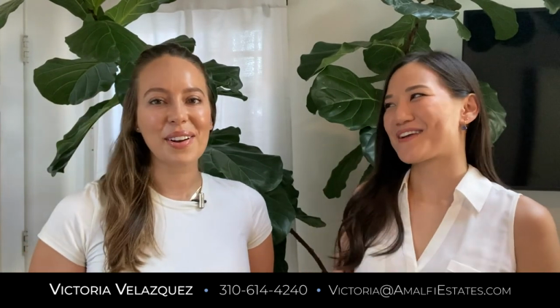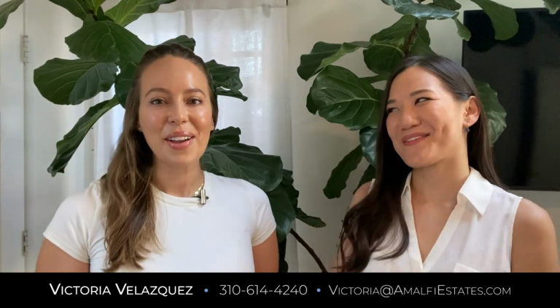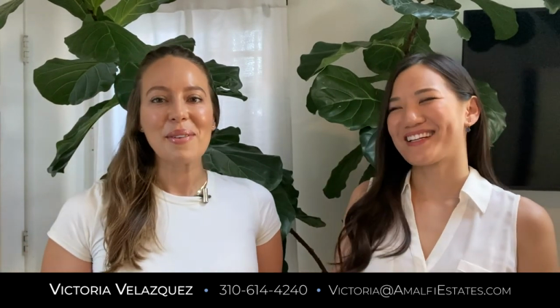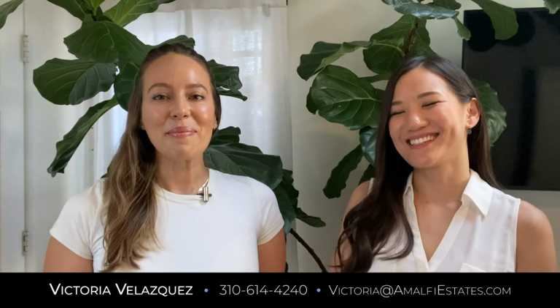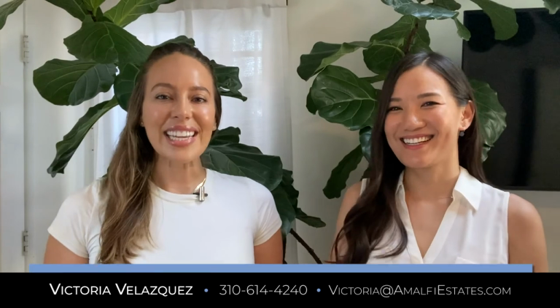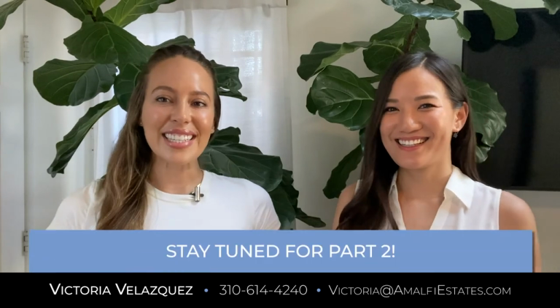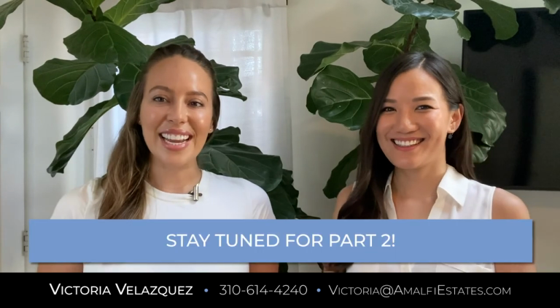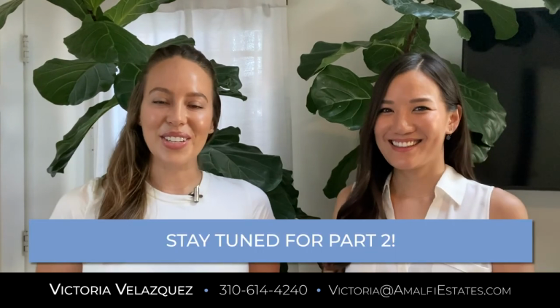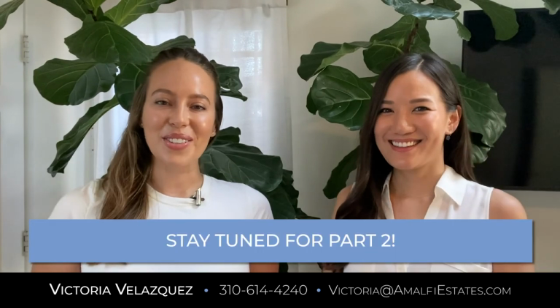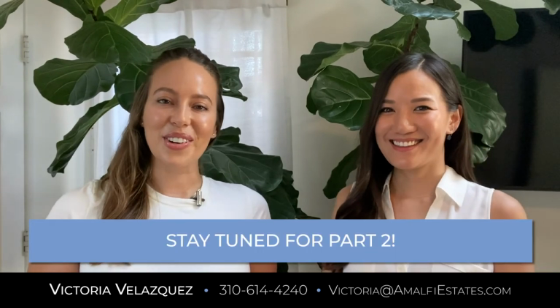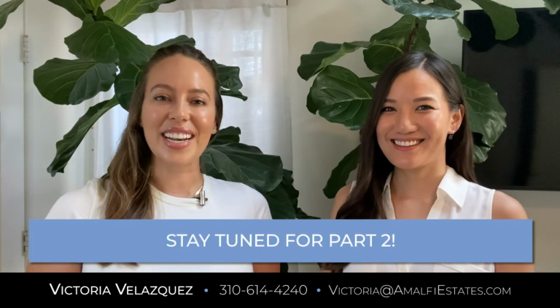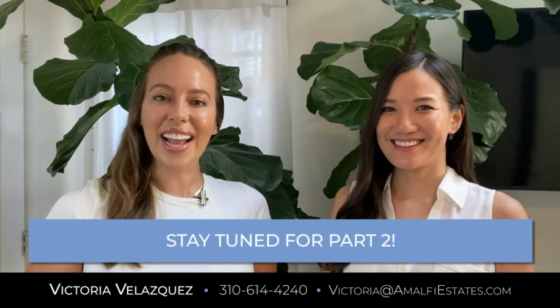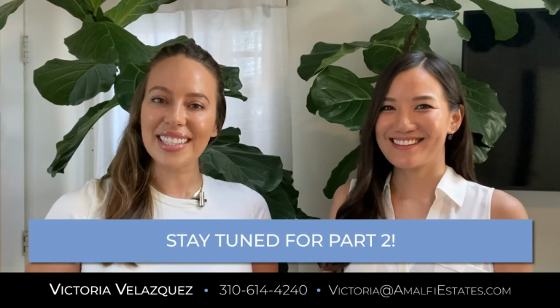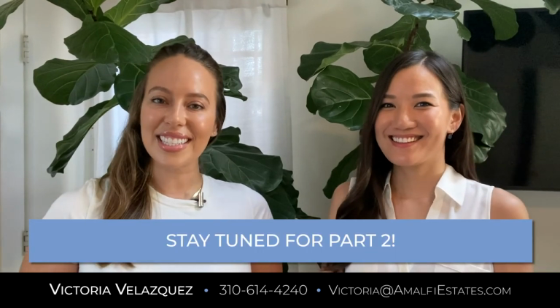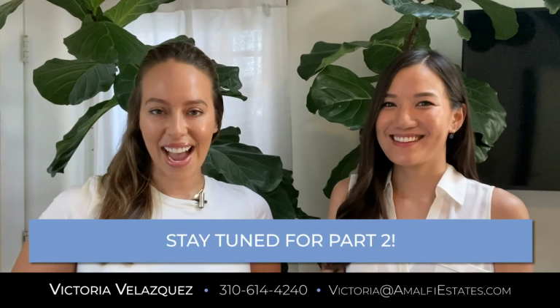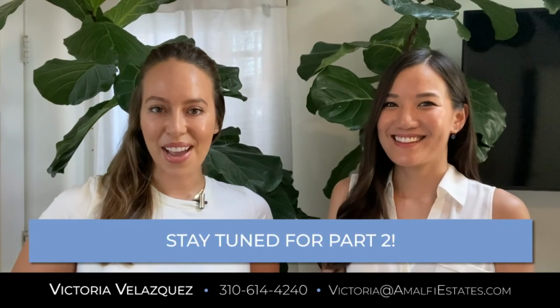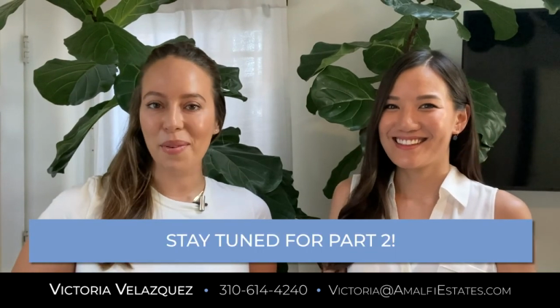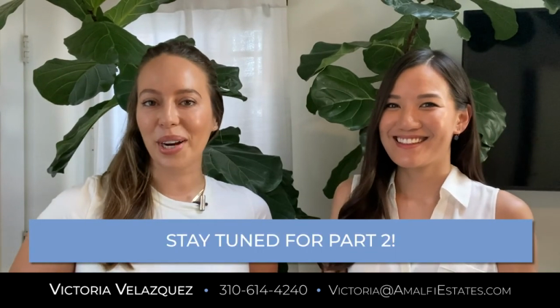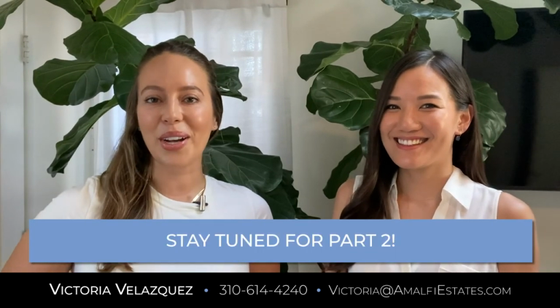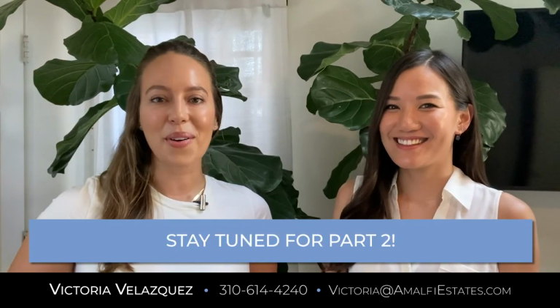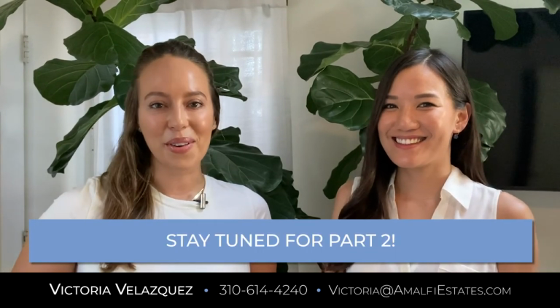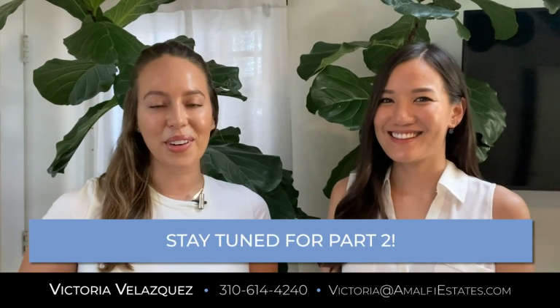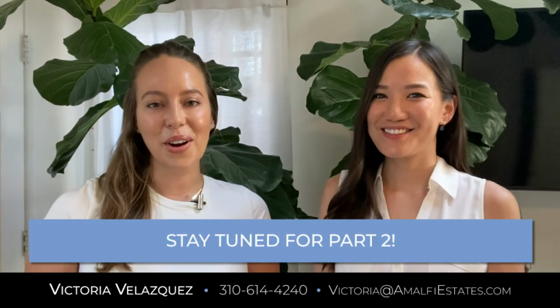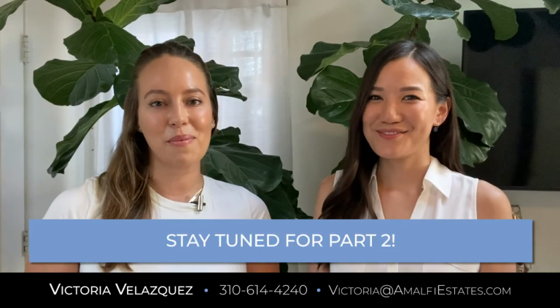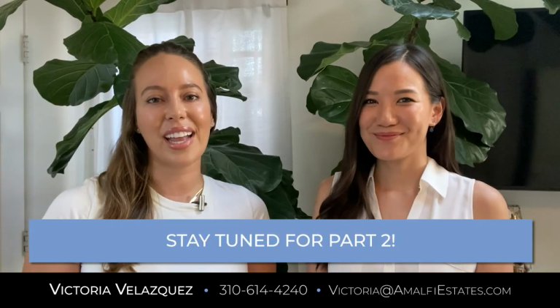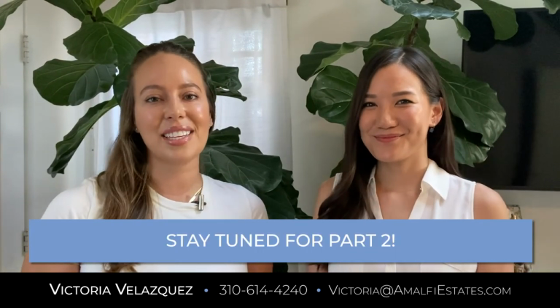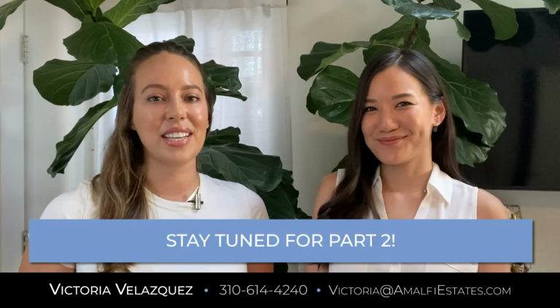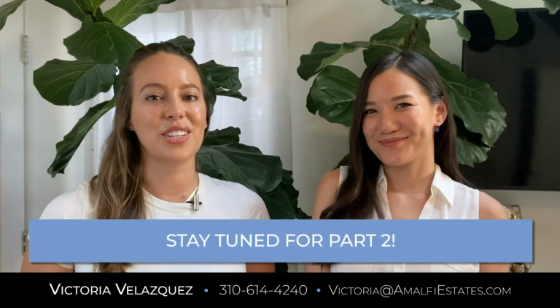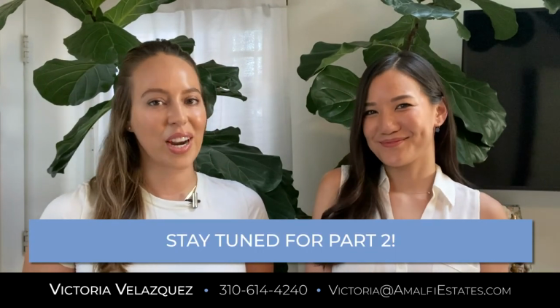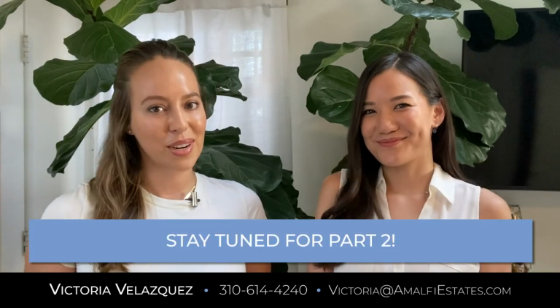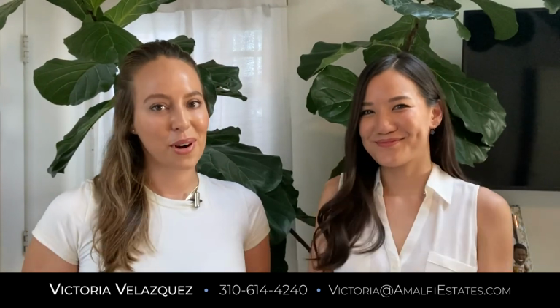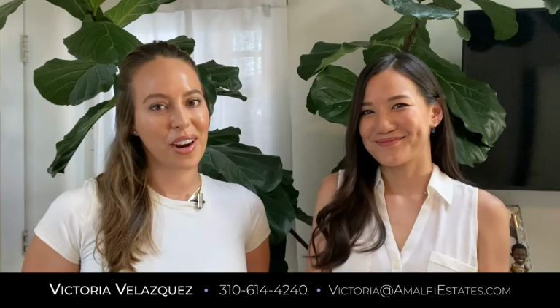Please stay tuned for next time when we're going to go over HomeLight's amazing trade-in program.